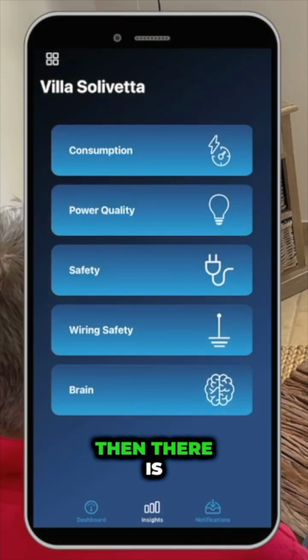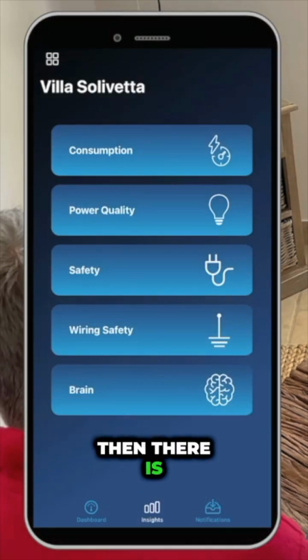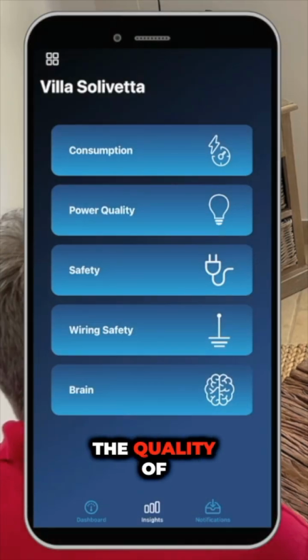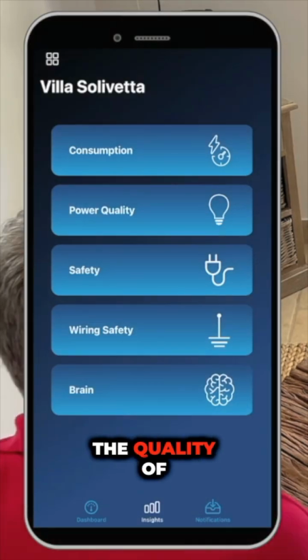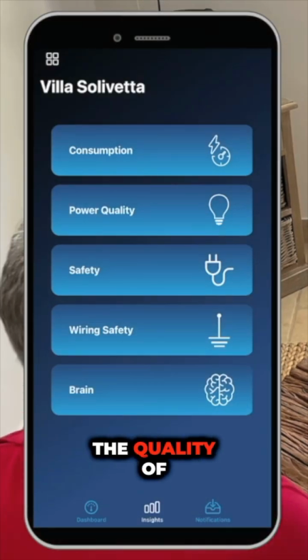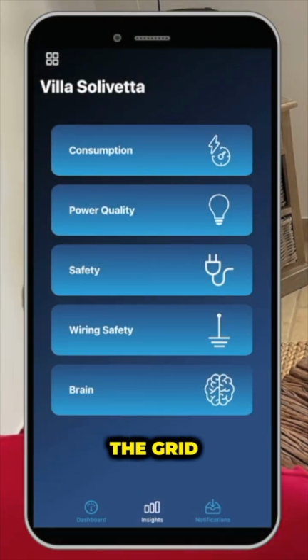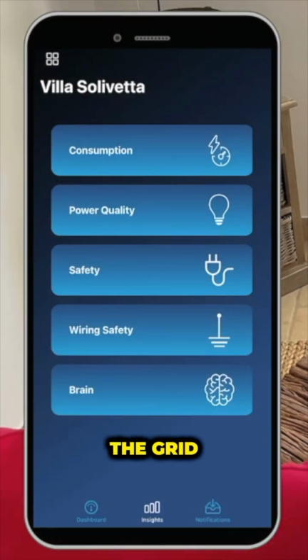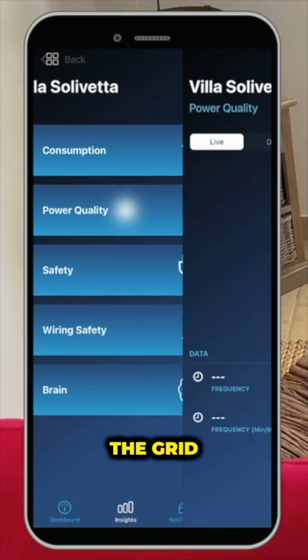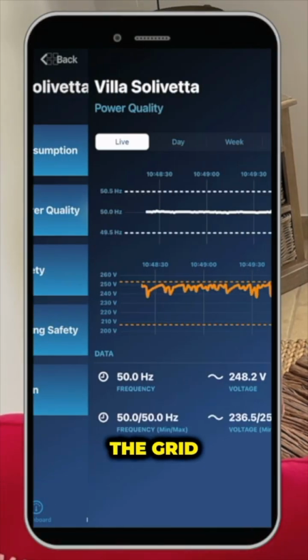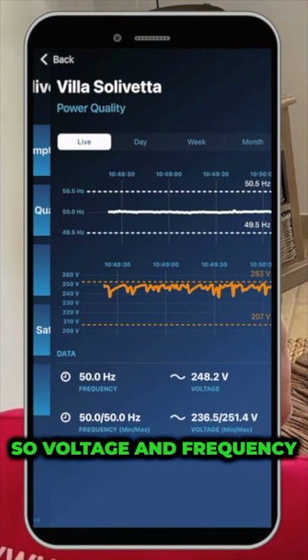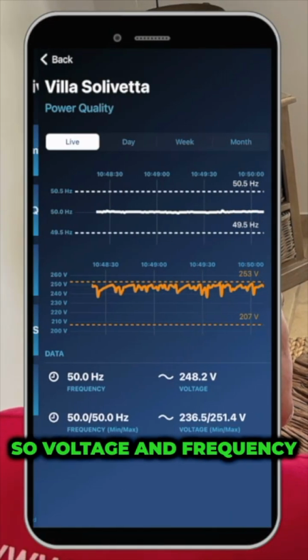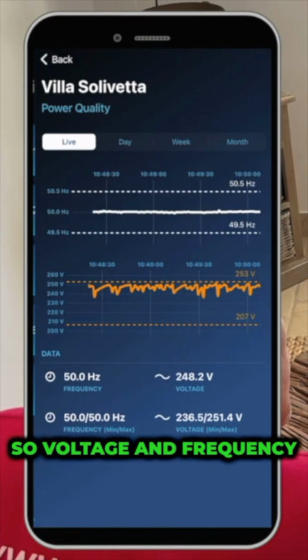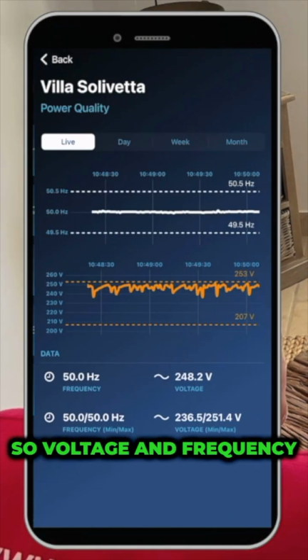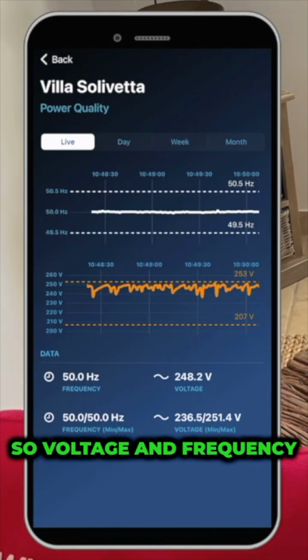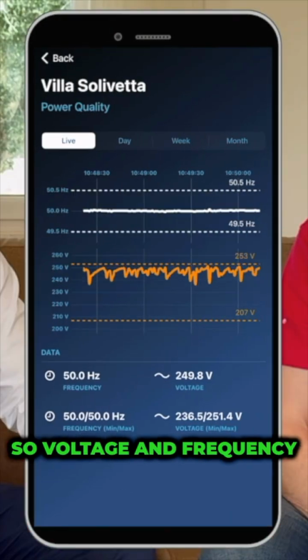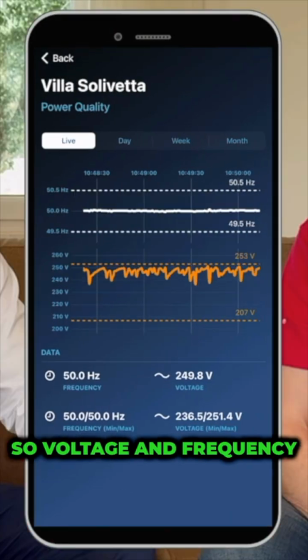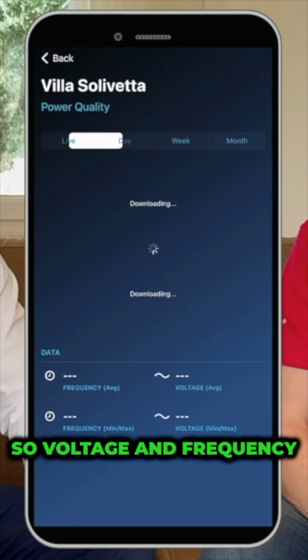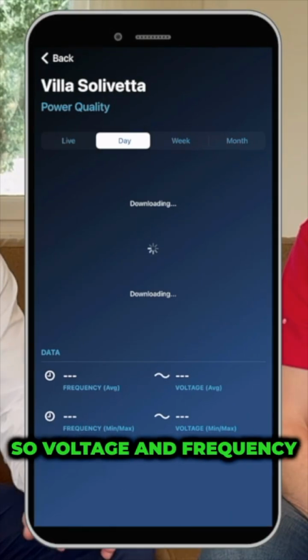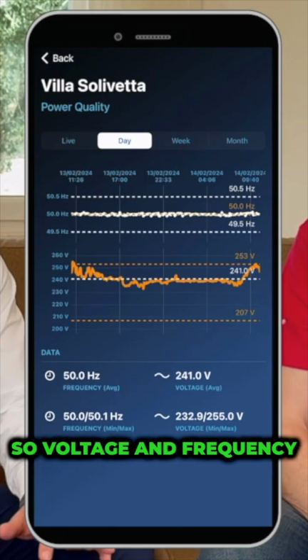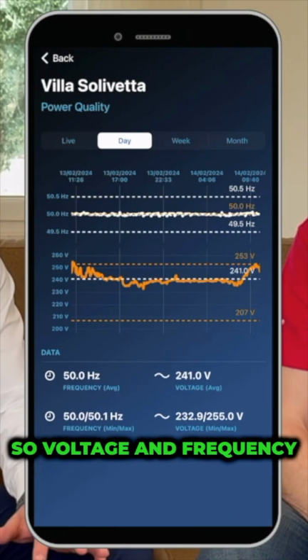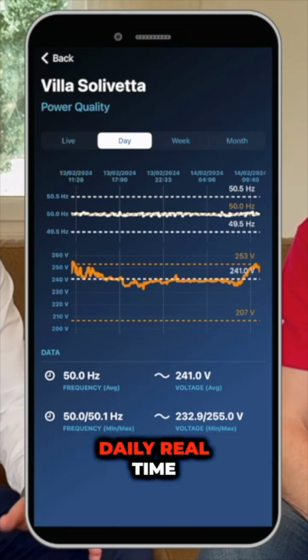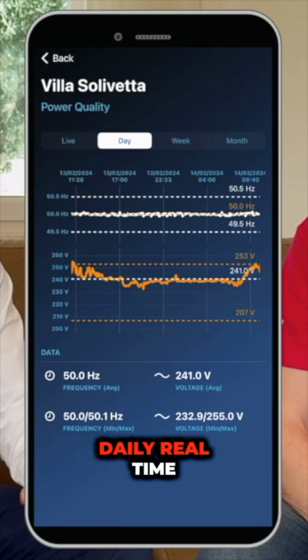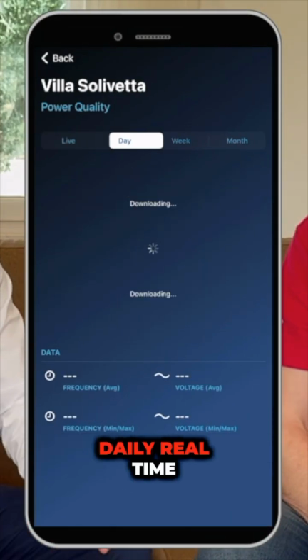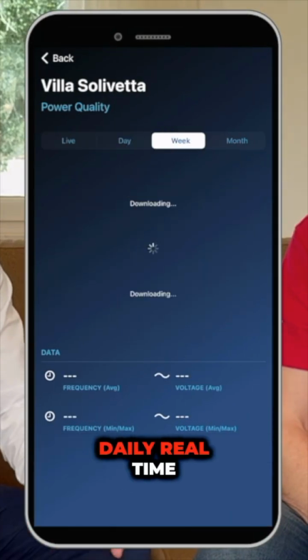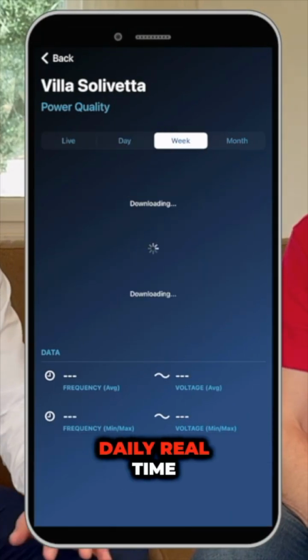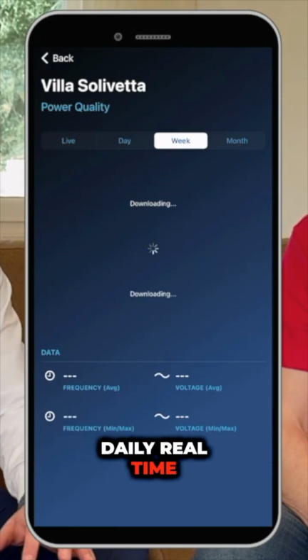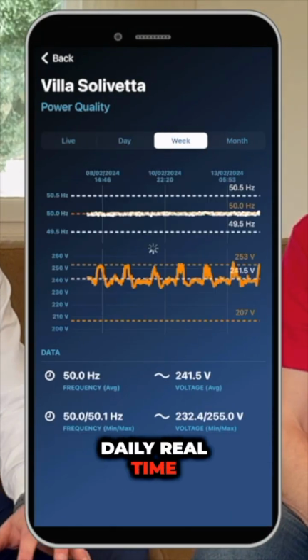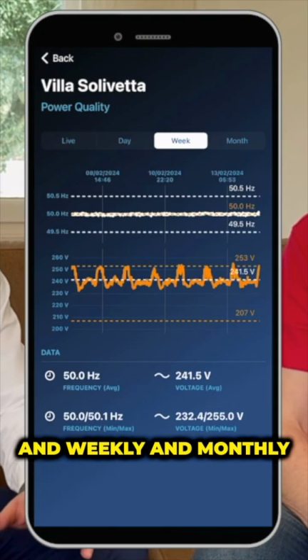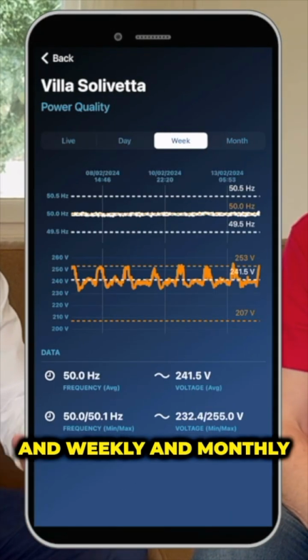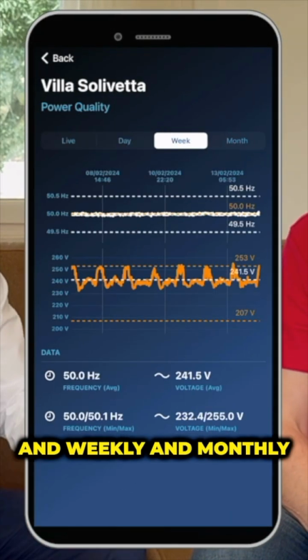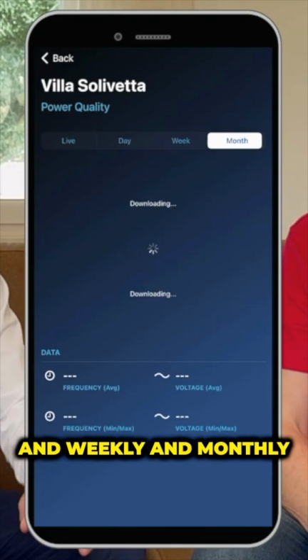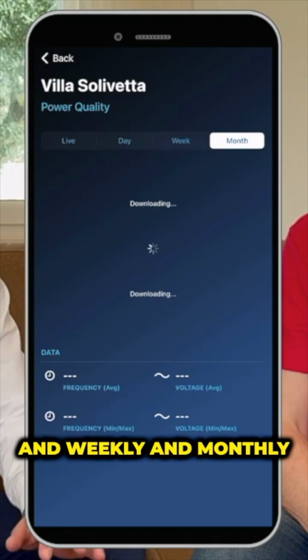Then there is the quality of the grid — so voltage and frequency — available daily, real-time, weekly, and monthly.